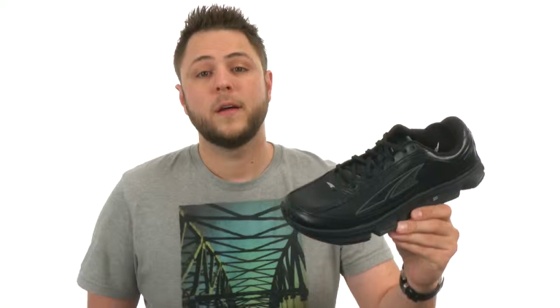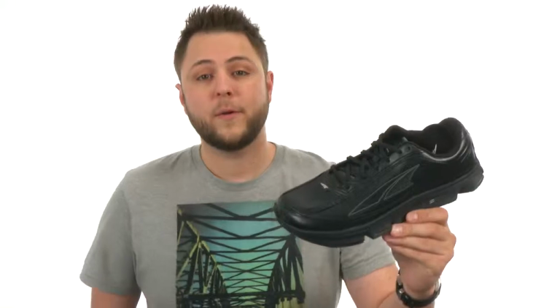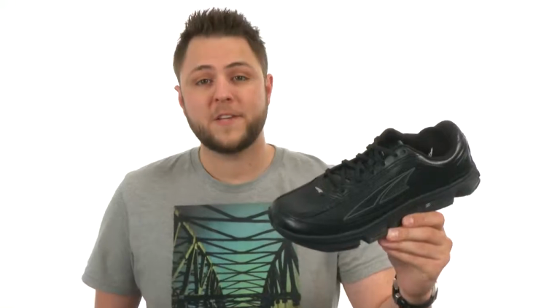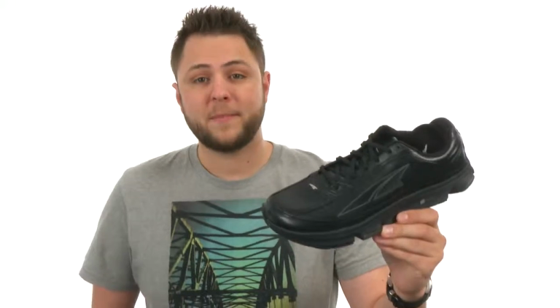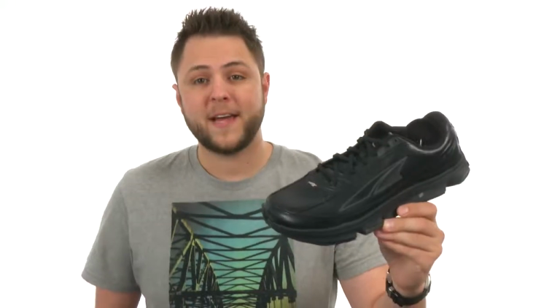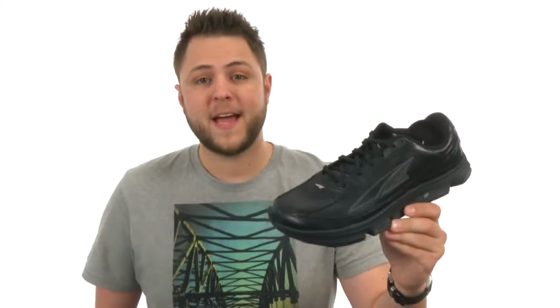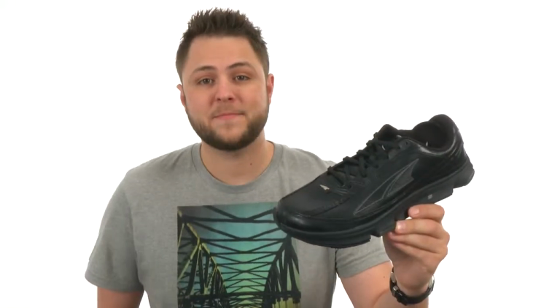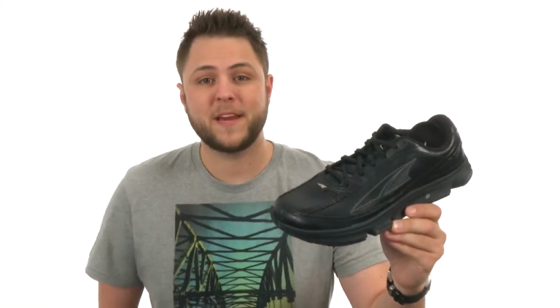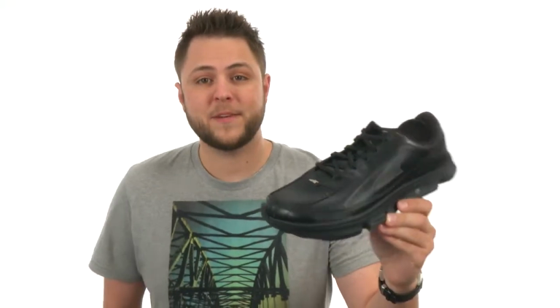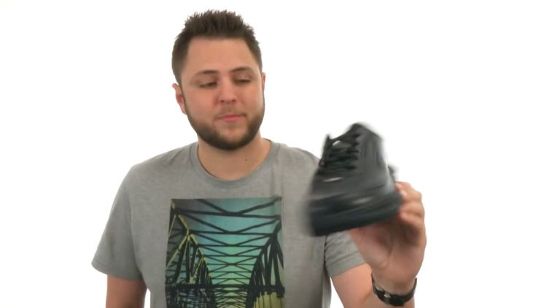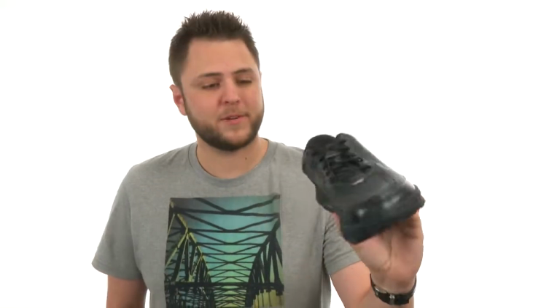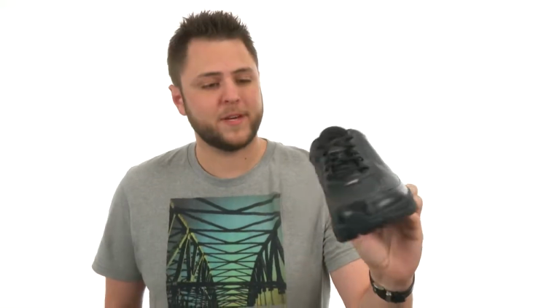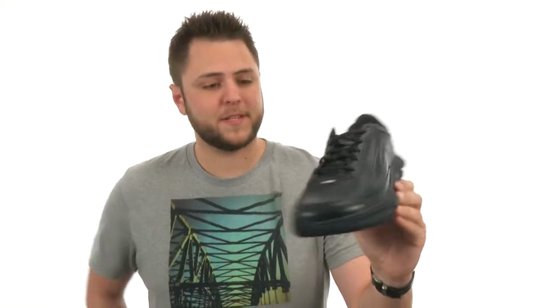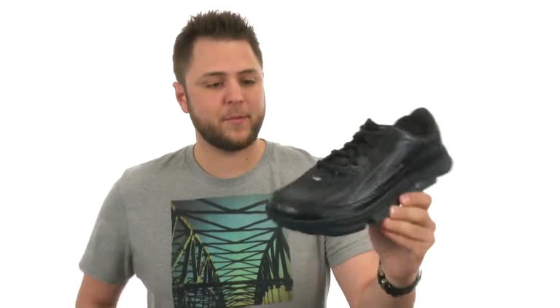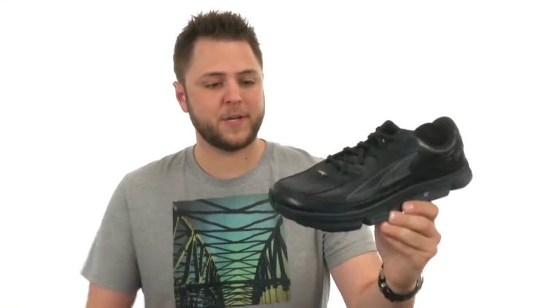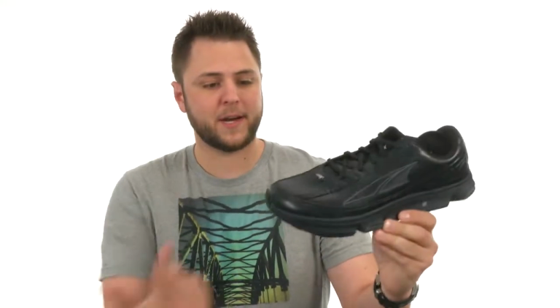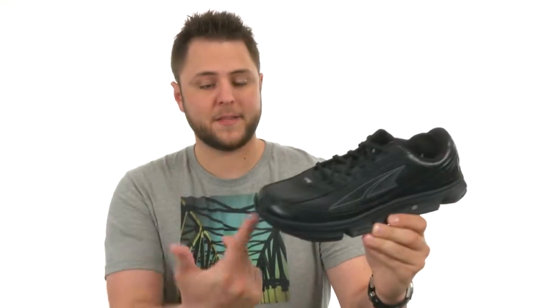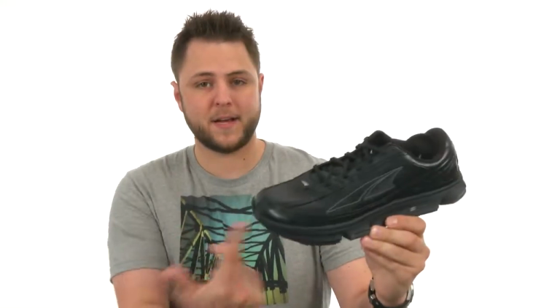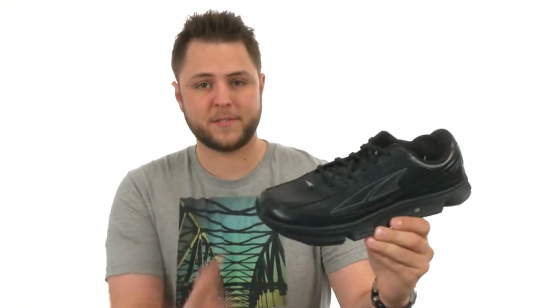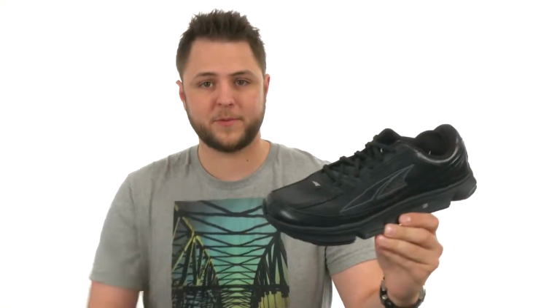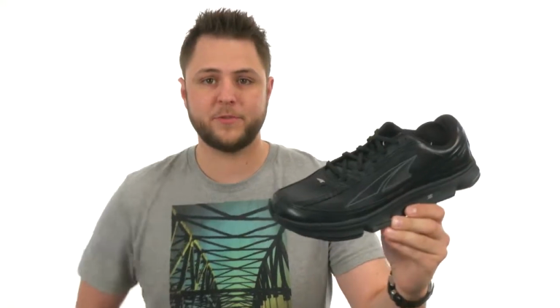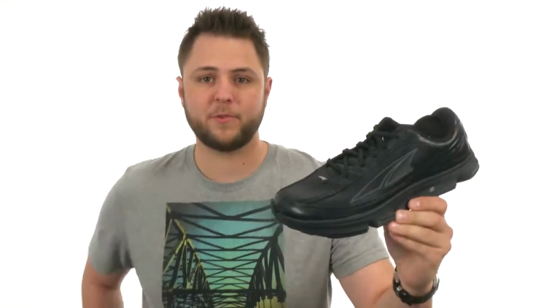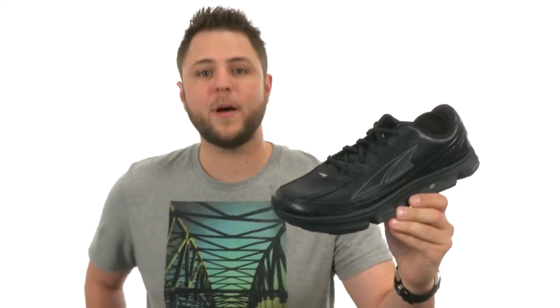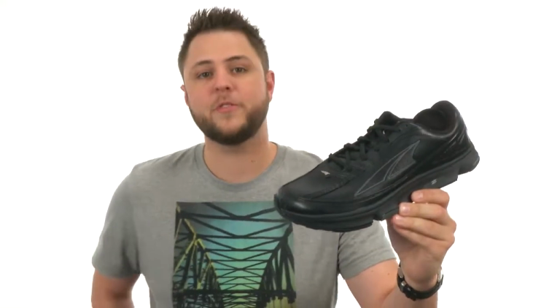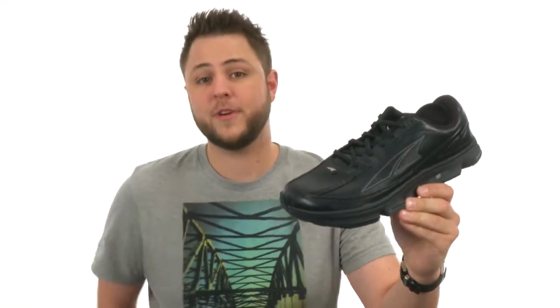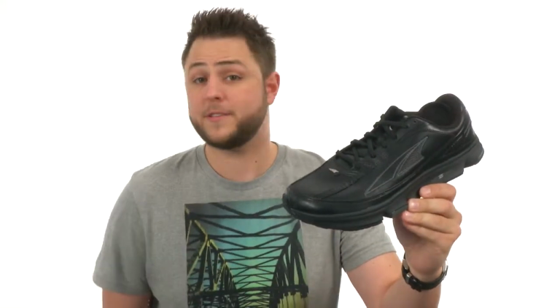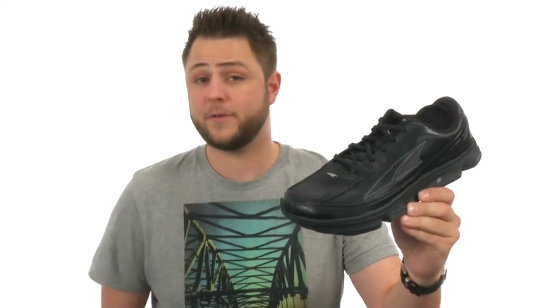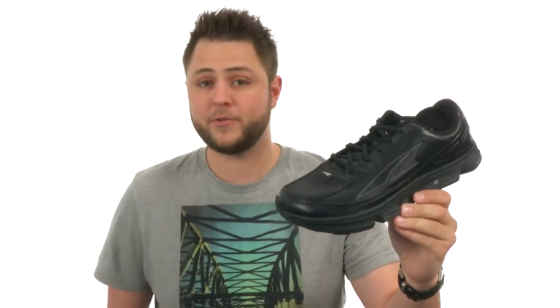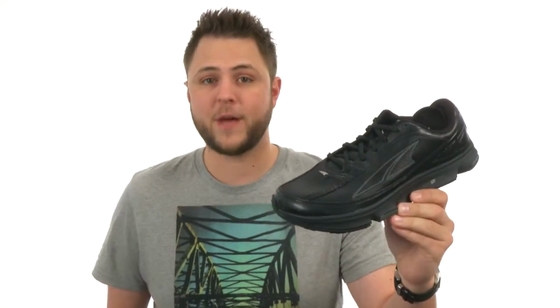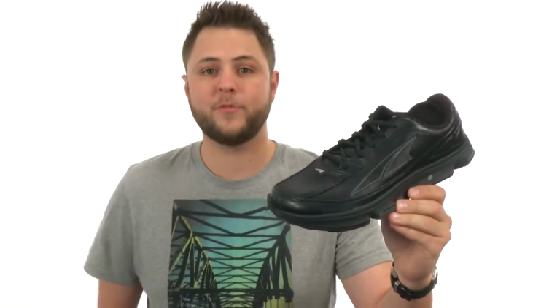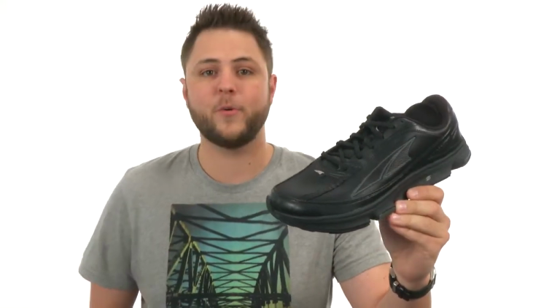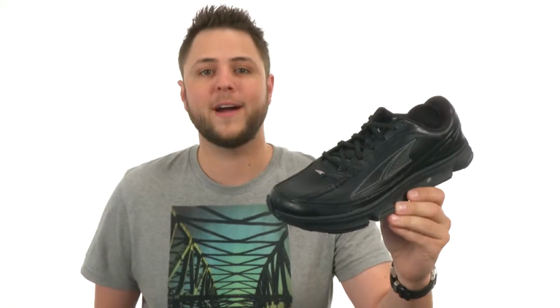Hey, what's happening guys, my name is Richard and today we're checking out these awesome shoes from ULTRA Zero Drop Footwear.